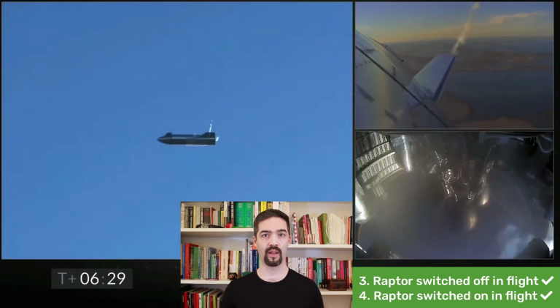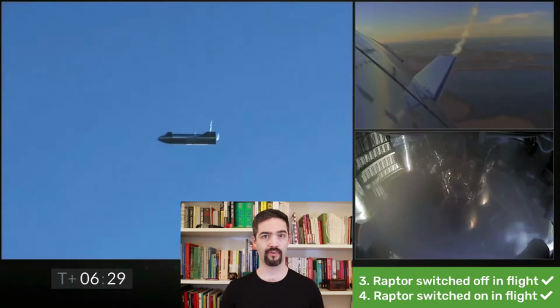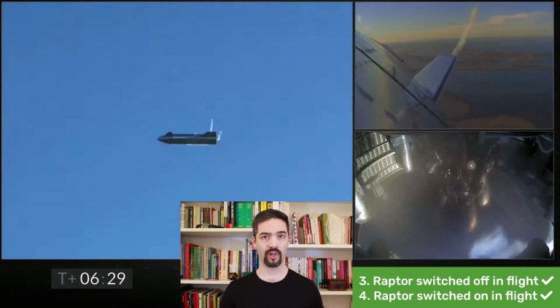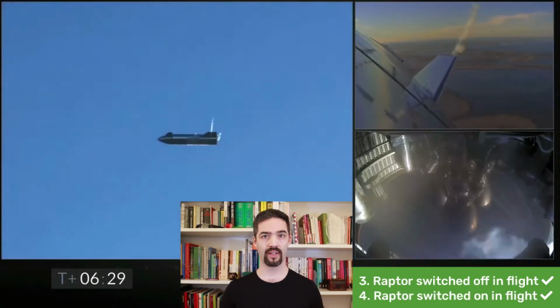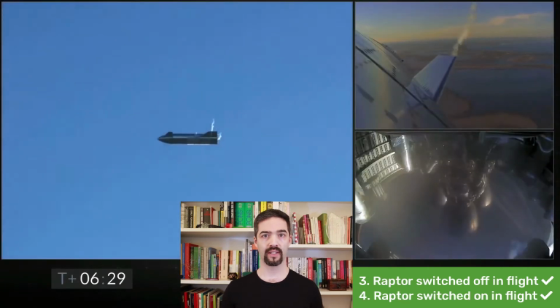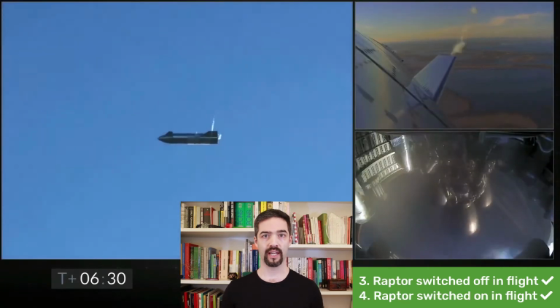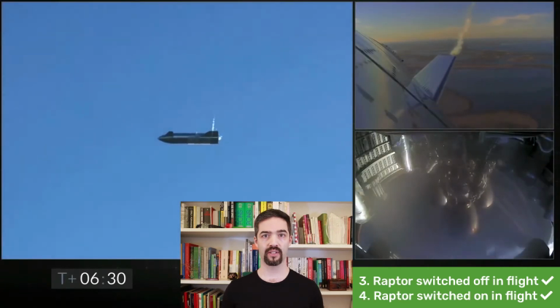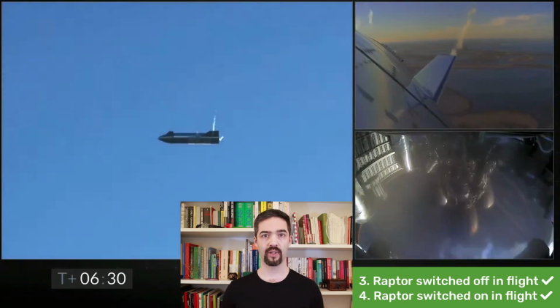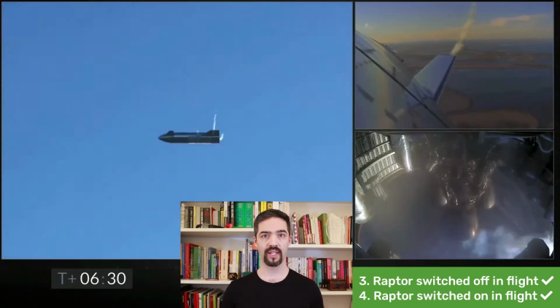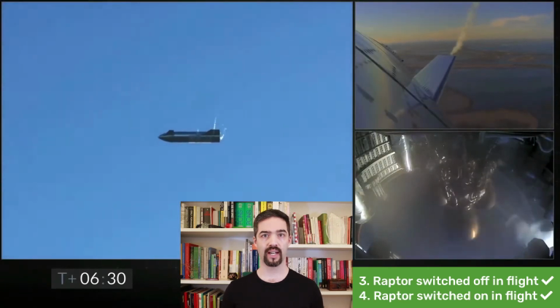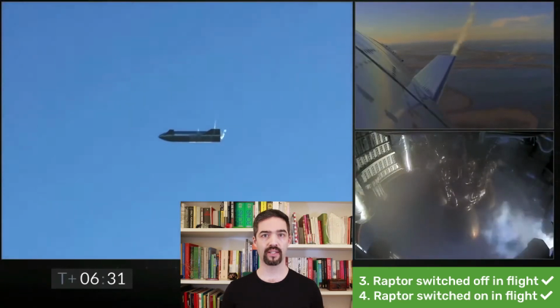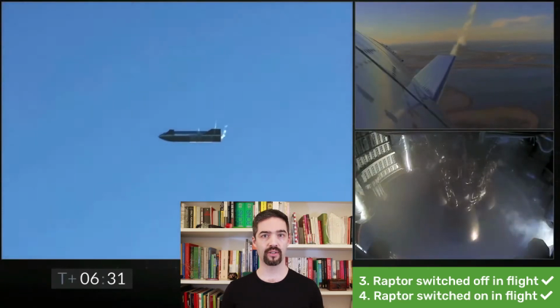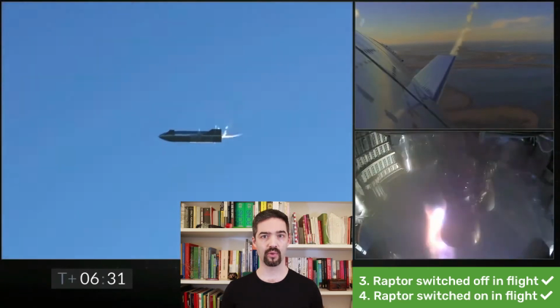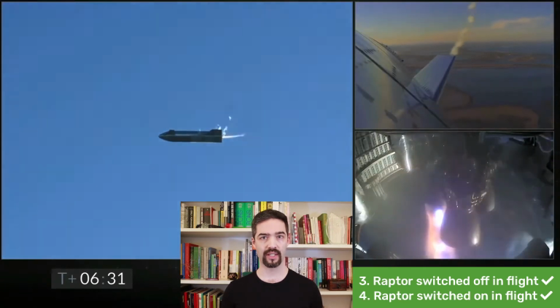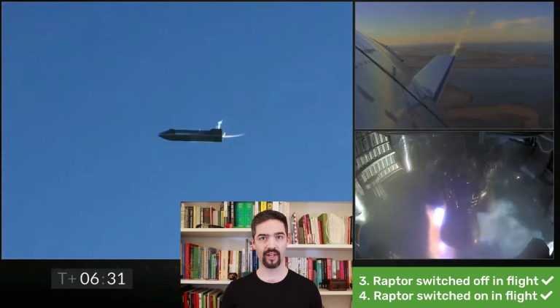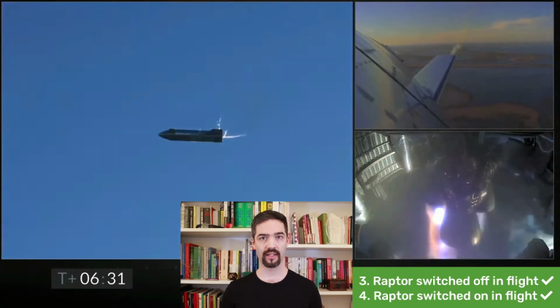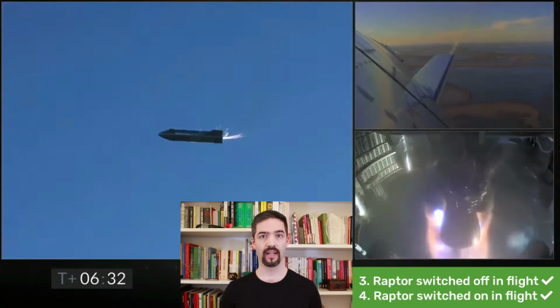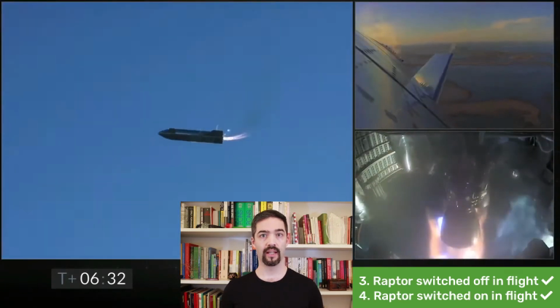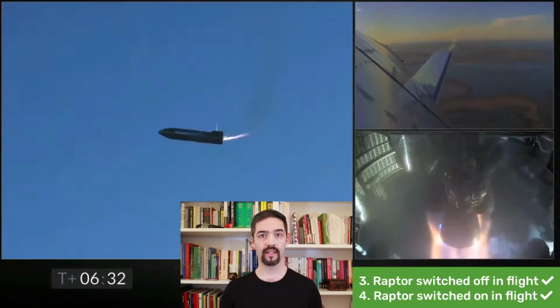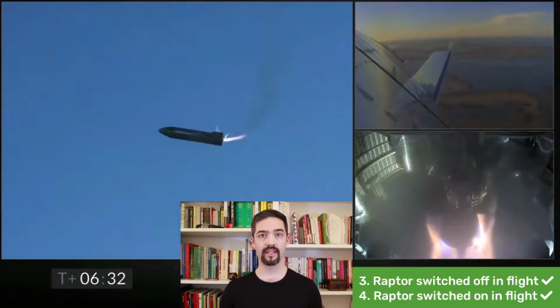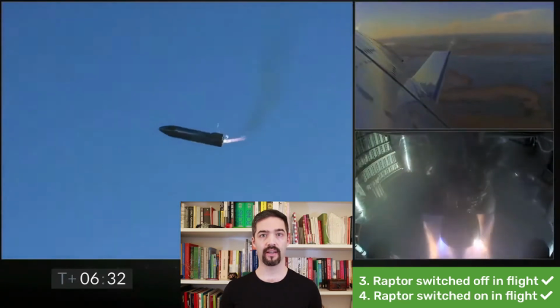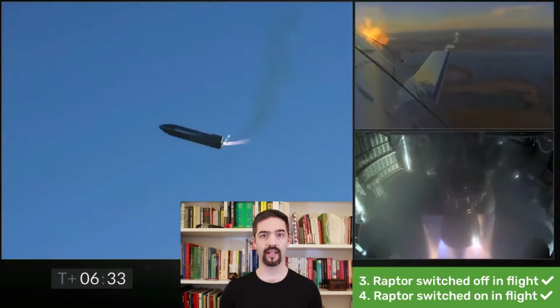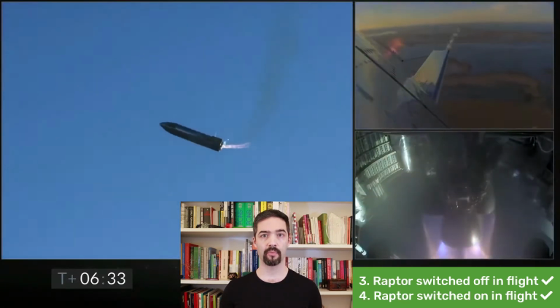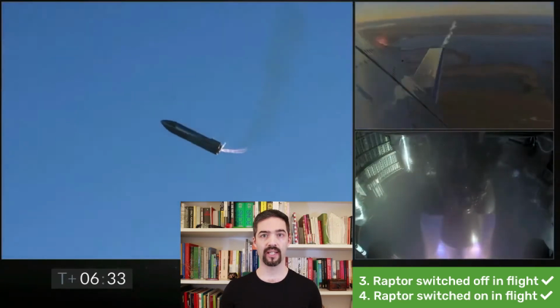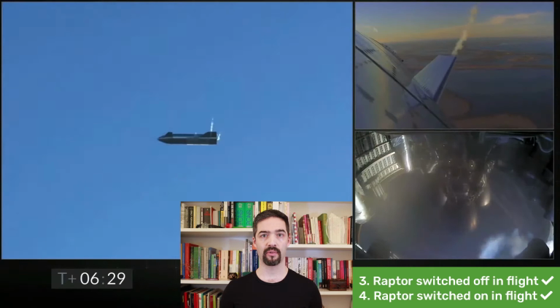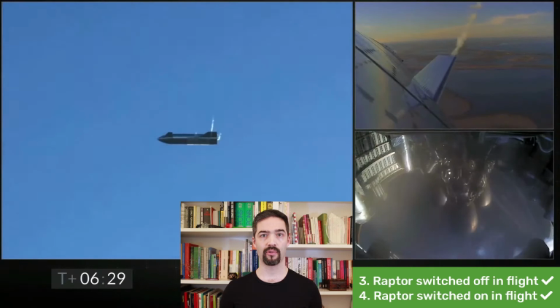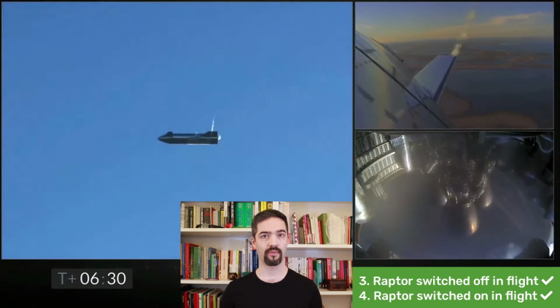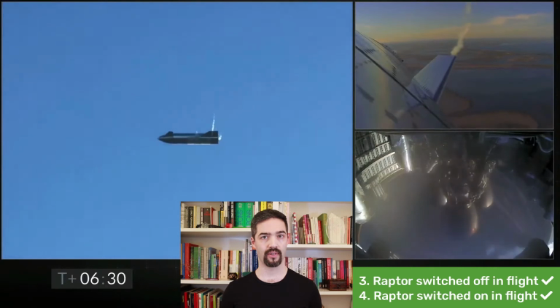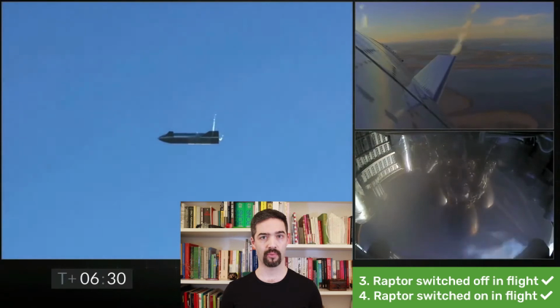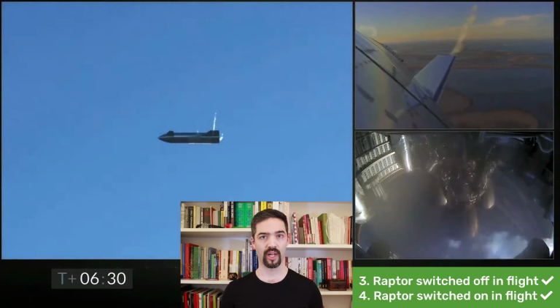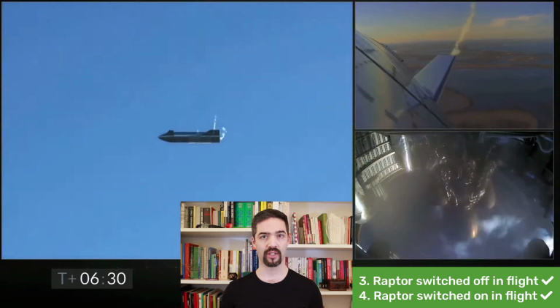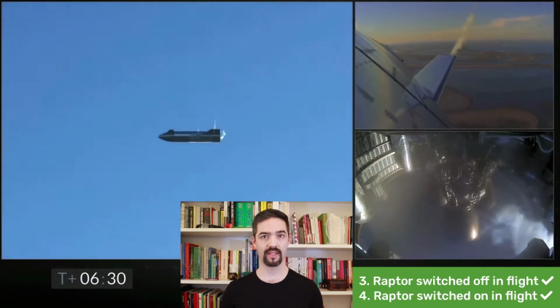Fourth, the engines were restarted during the flight. This has never been done before with Raptor engines.